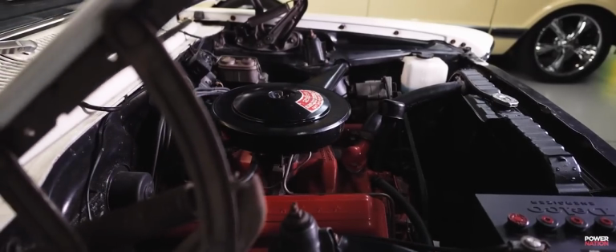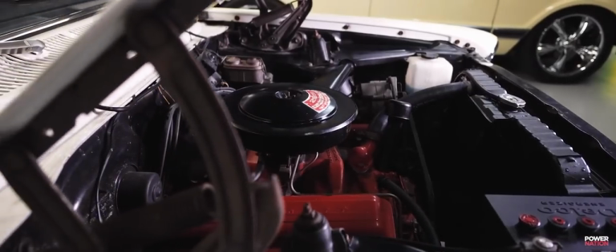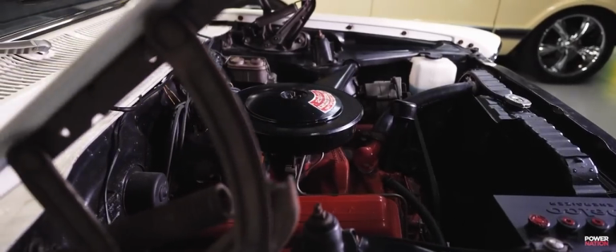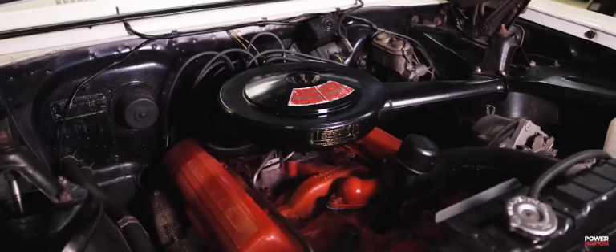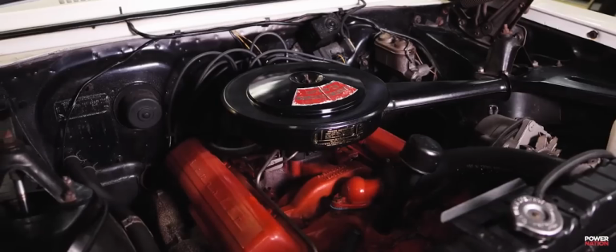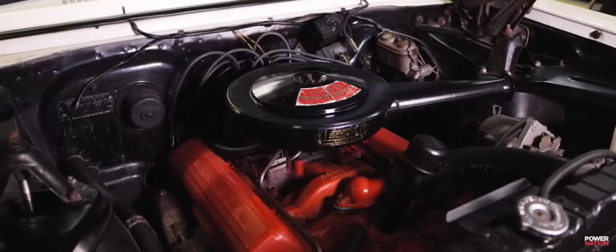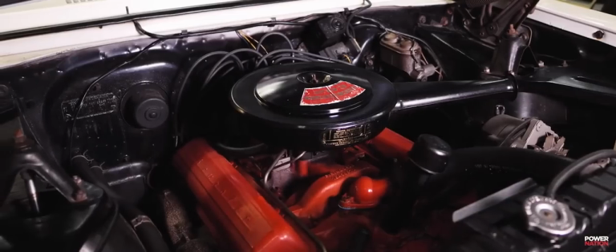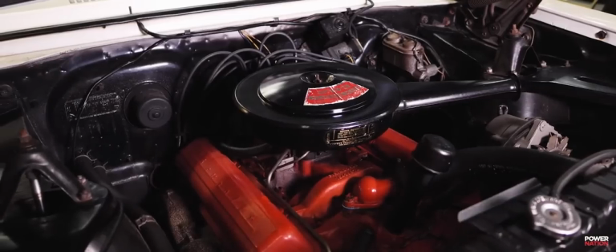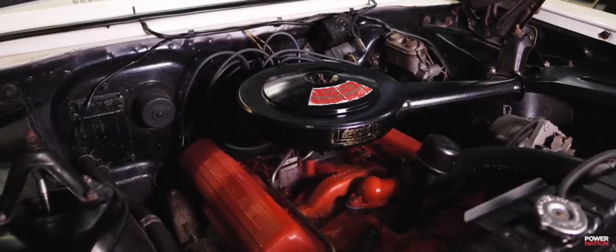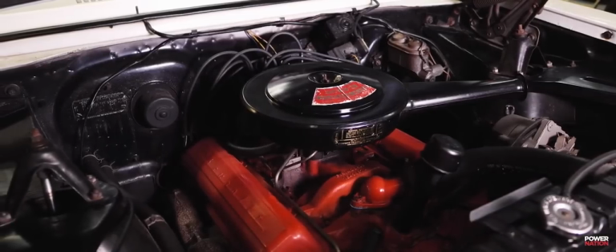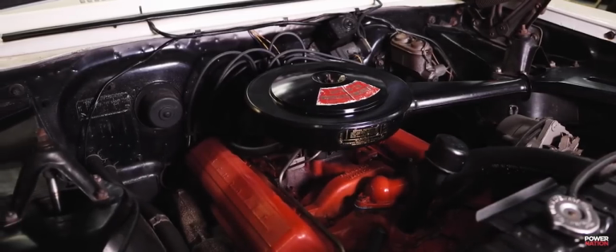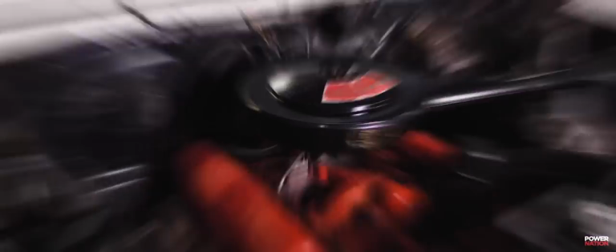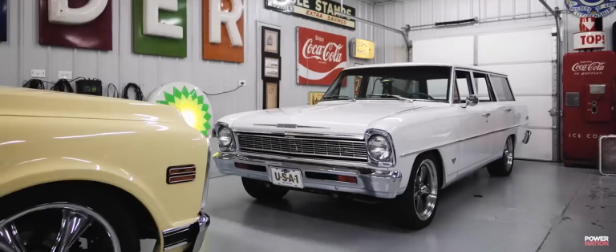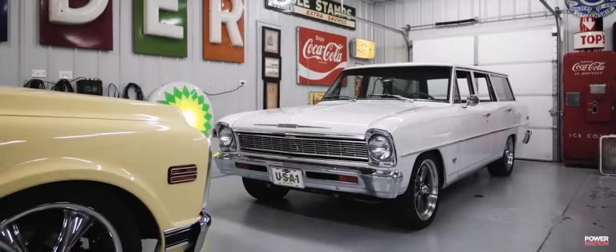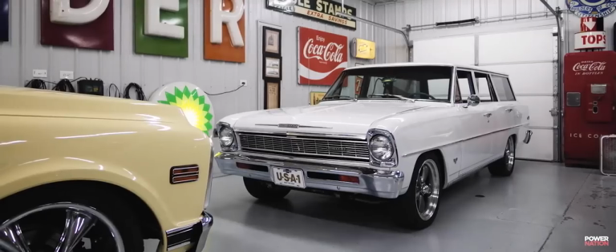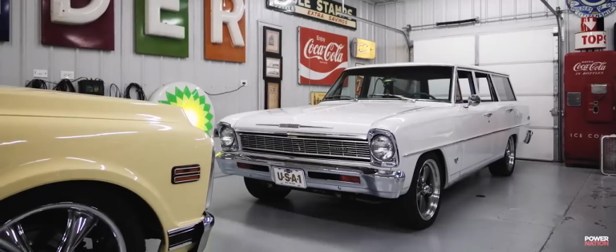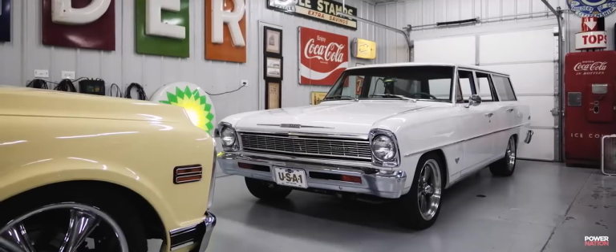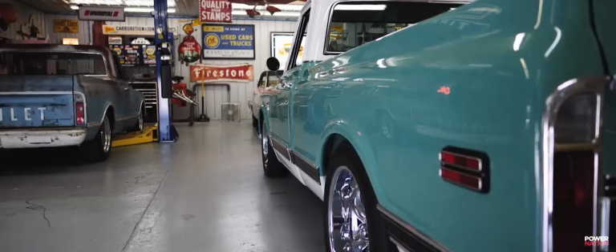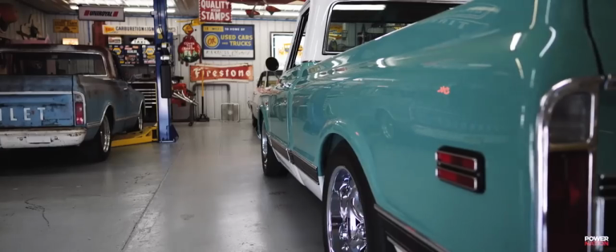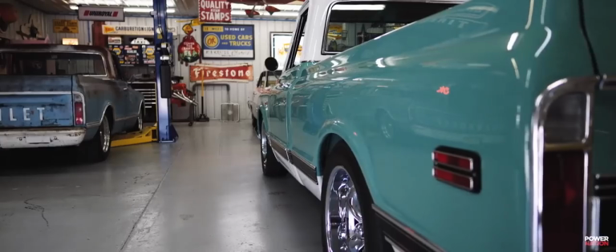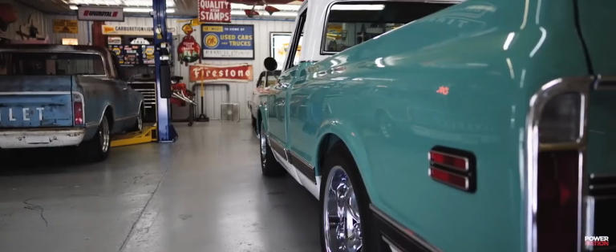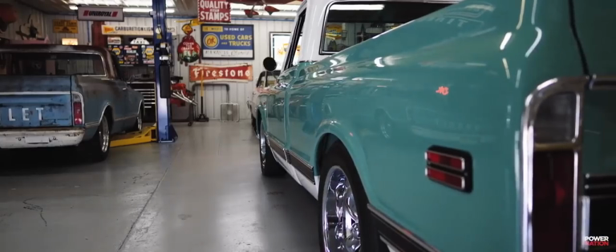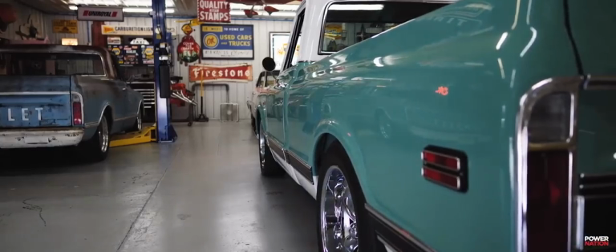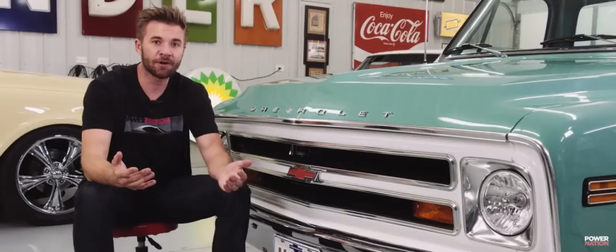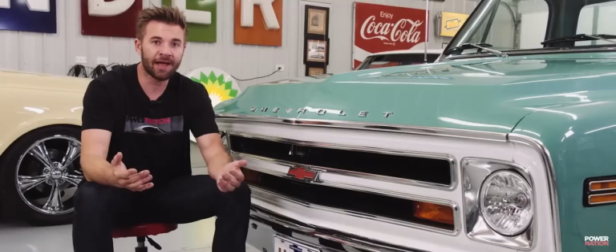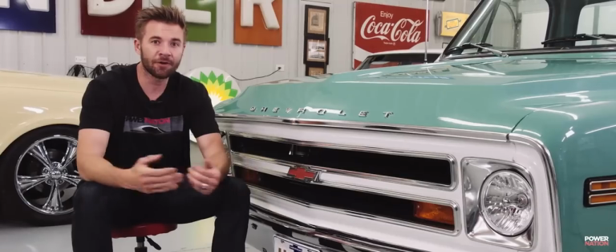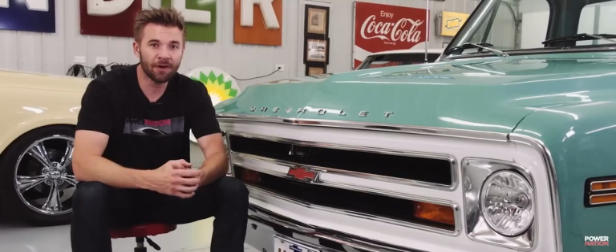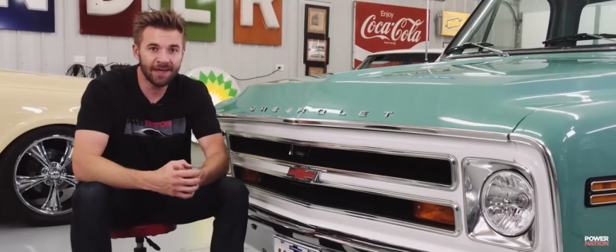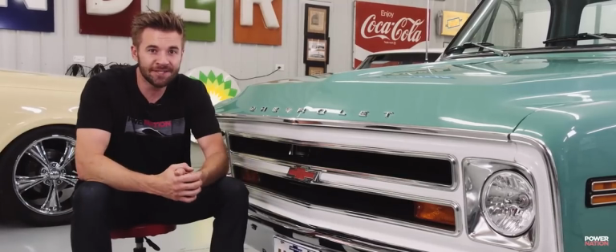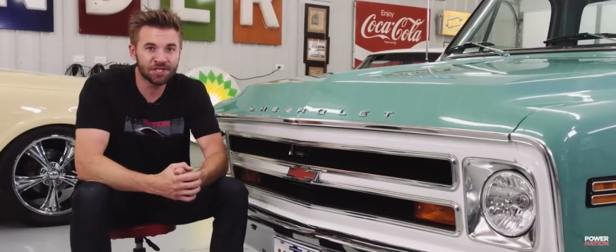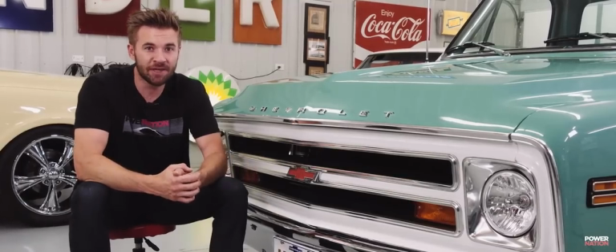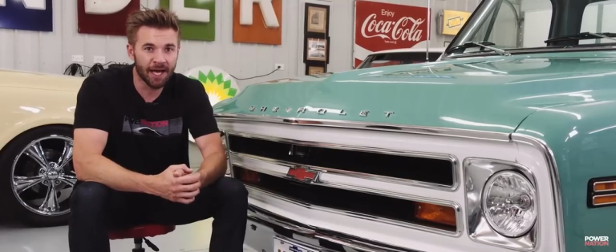This is a 50-car garage where Greg keeps some of his 16 cars. If you haven't figured it out, Greg is a Chevy guy.